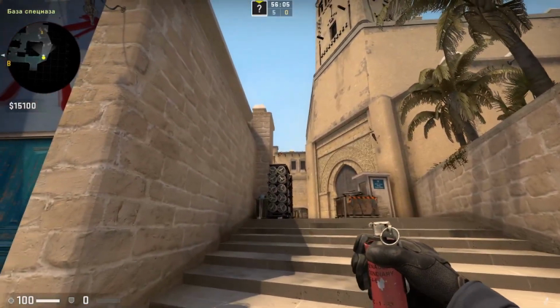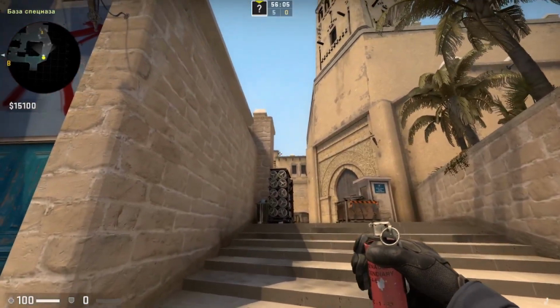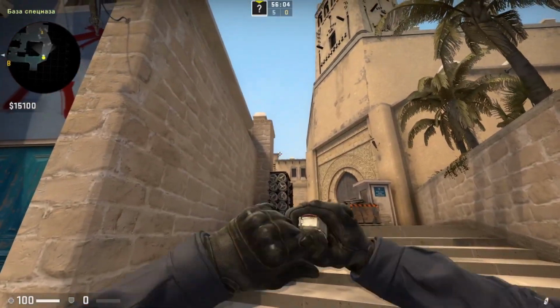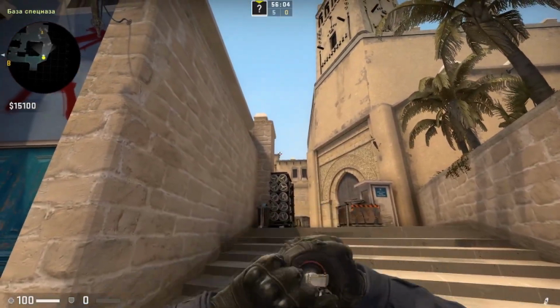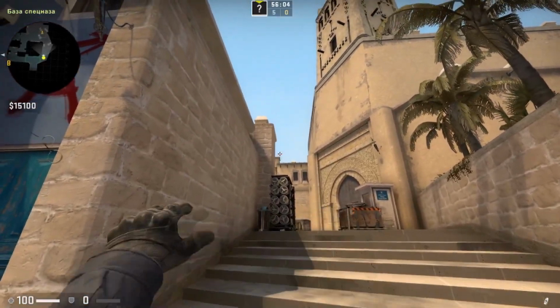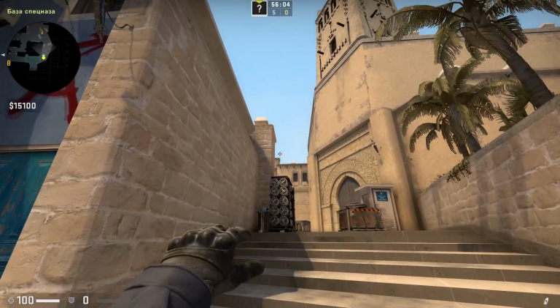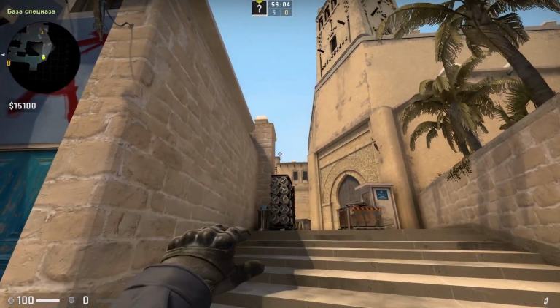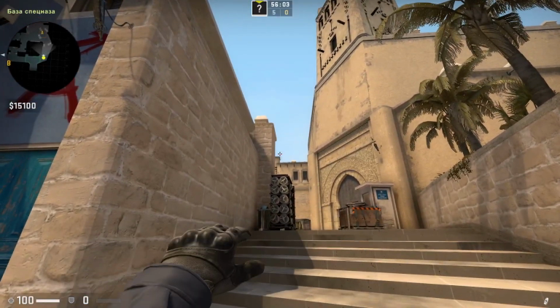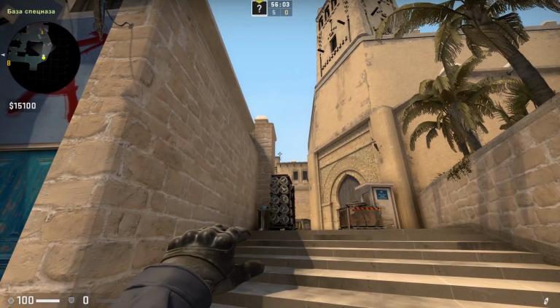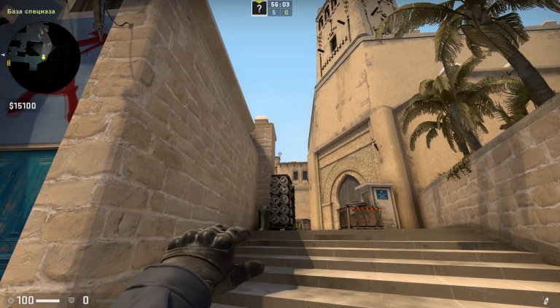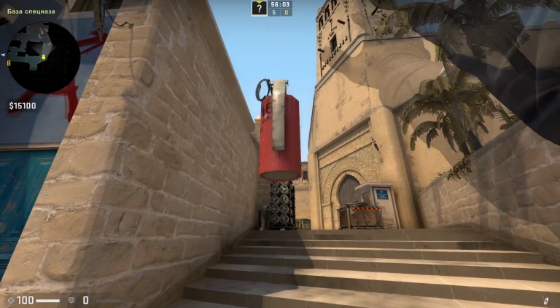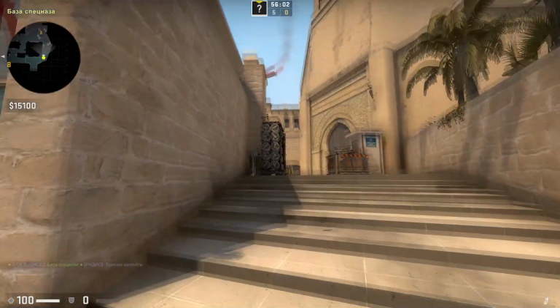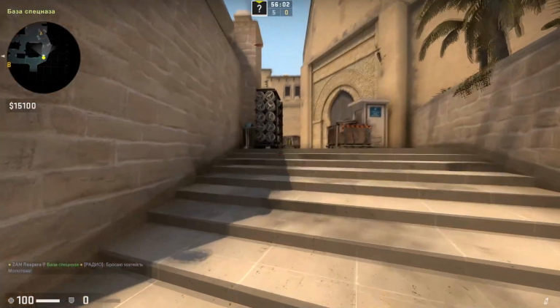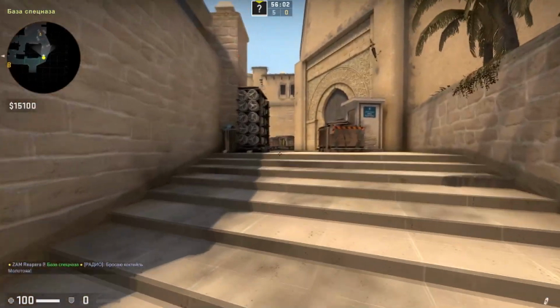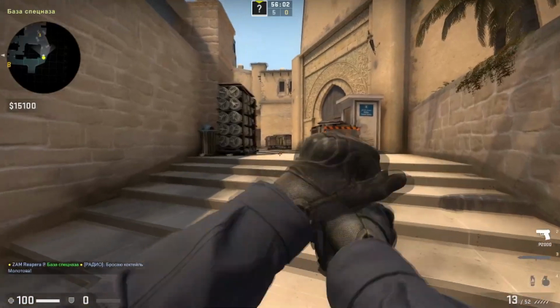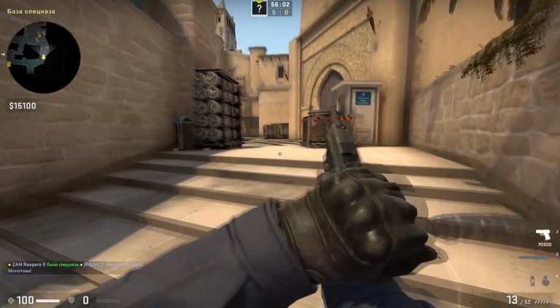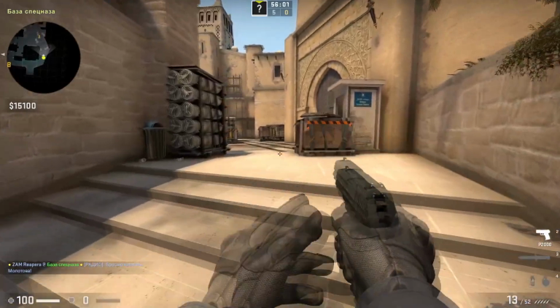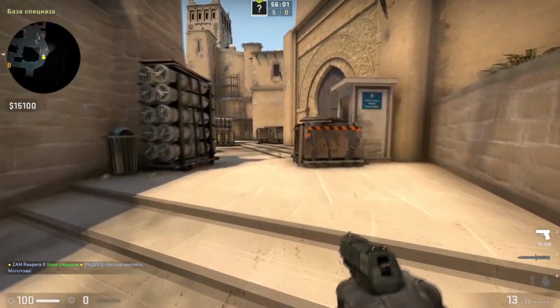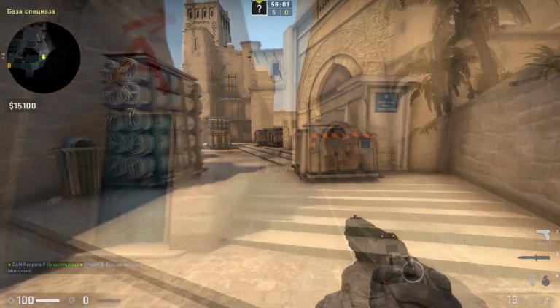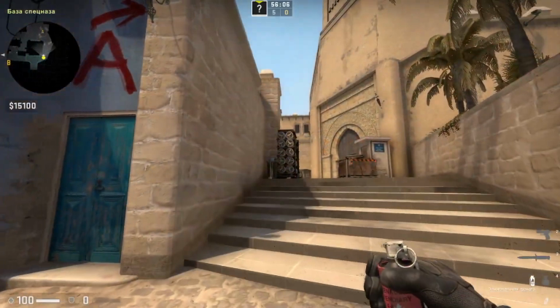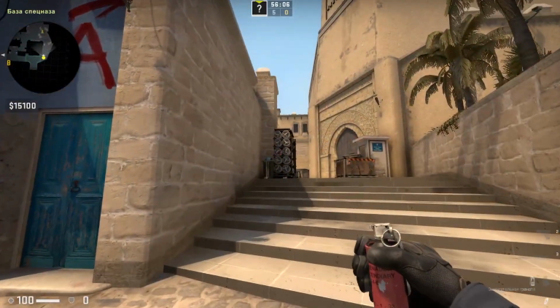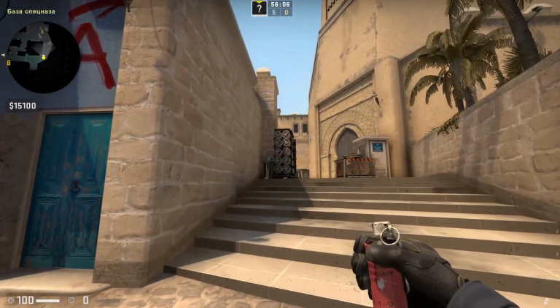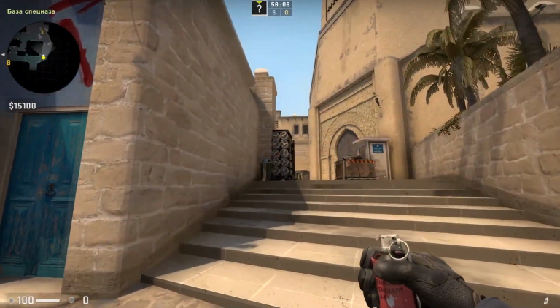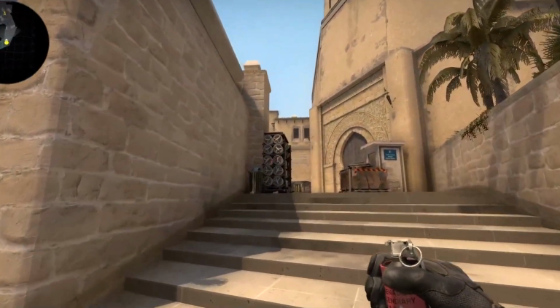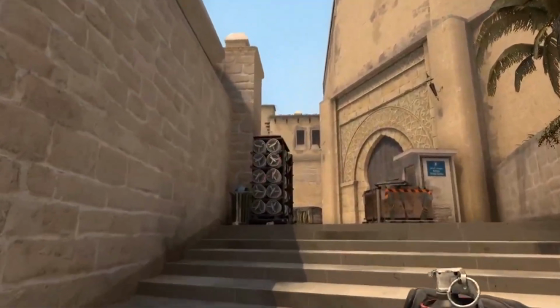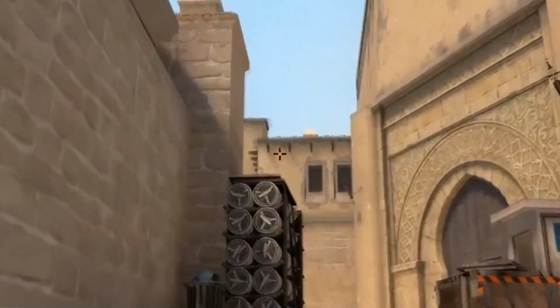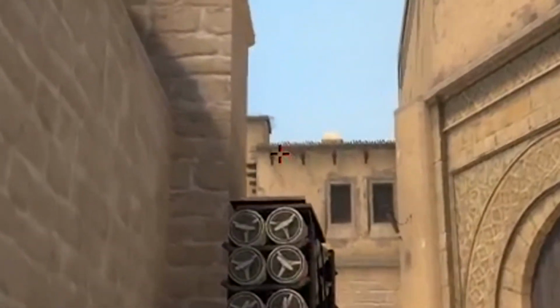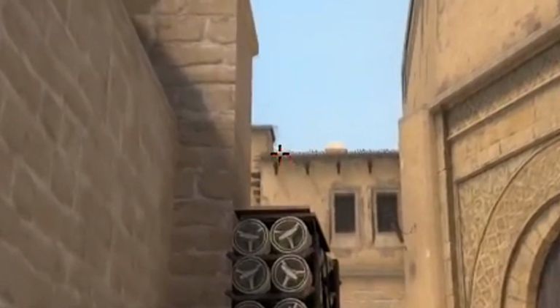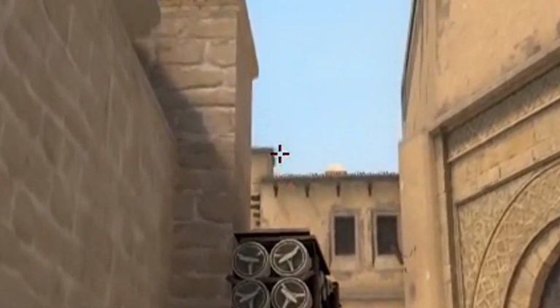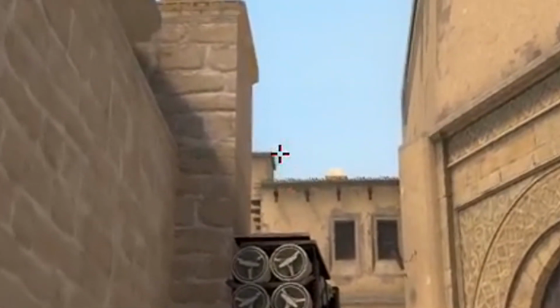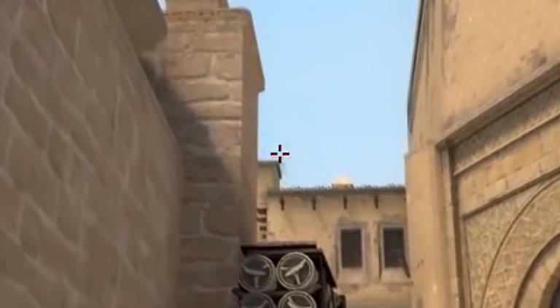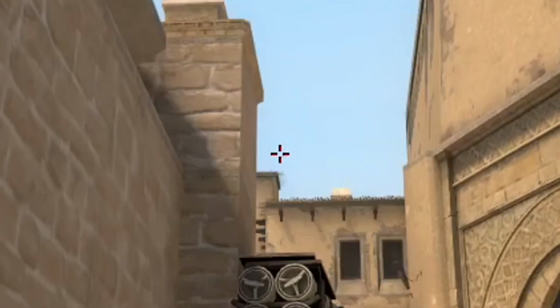Simple throw Molotov to default. Stand at the bottom of the city stairs and throw into that corner of the roof.